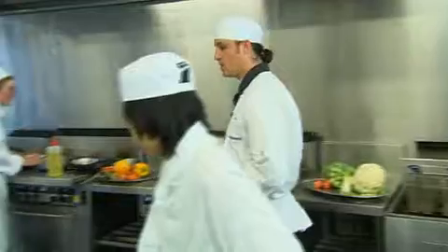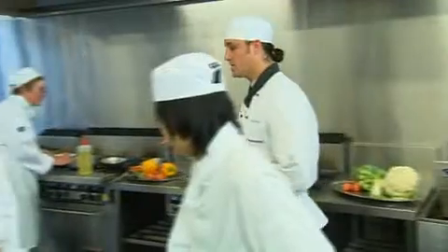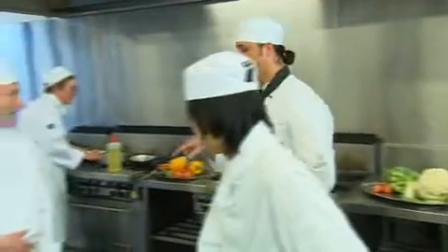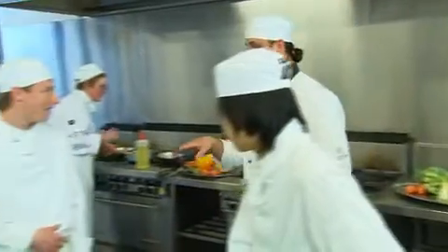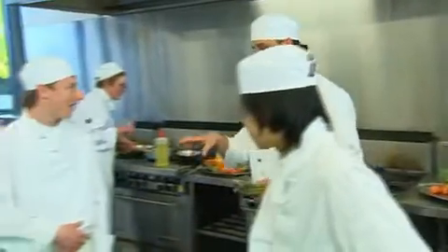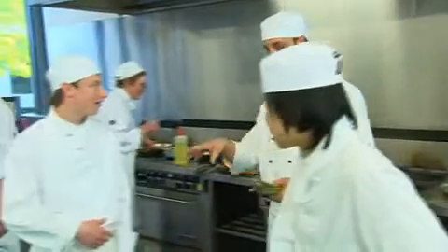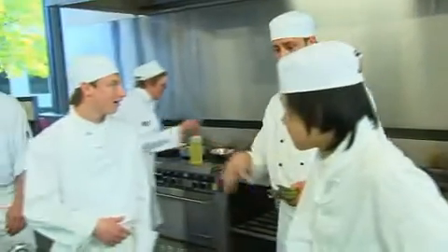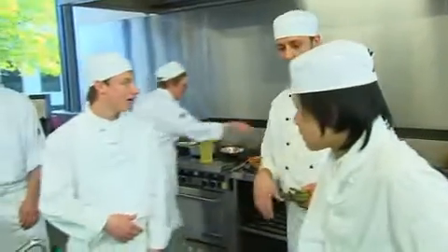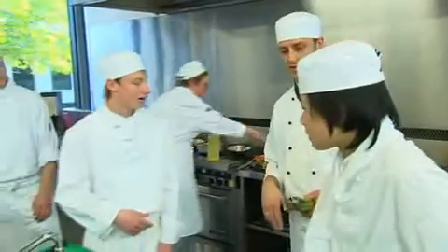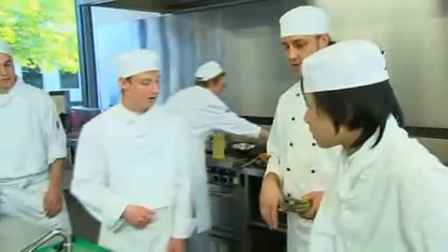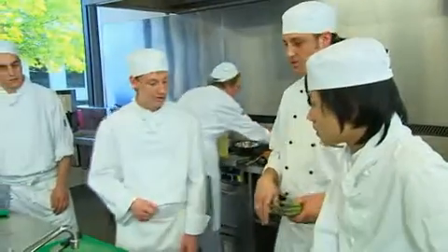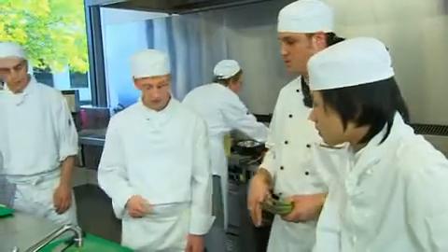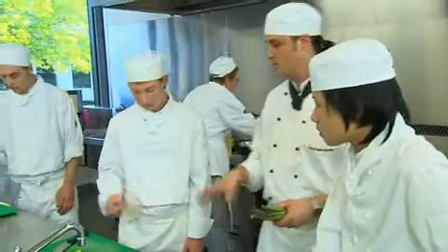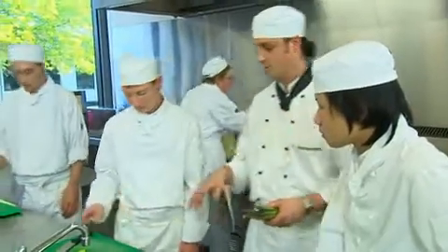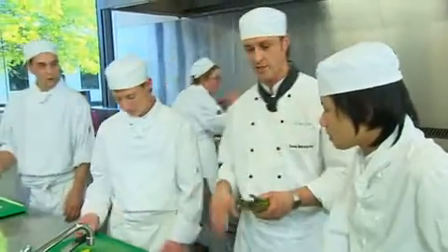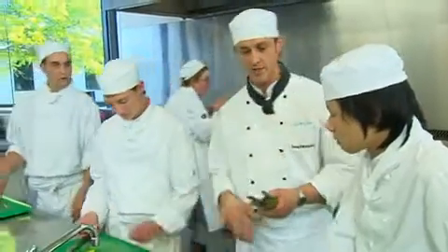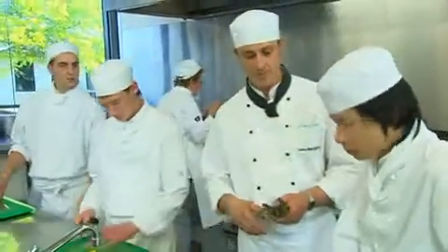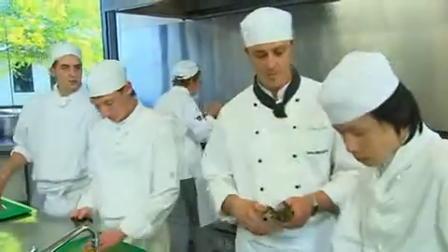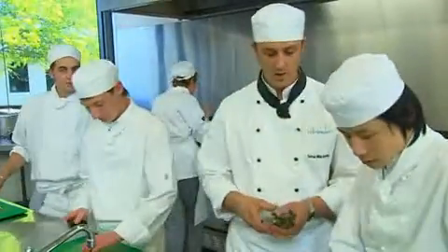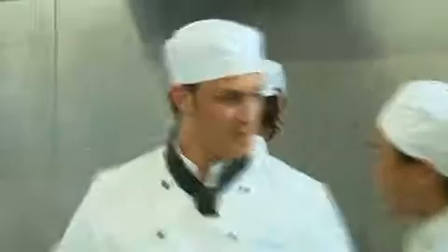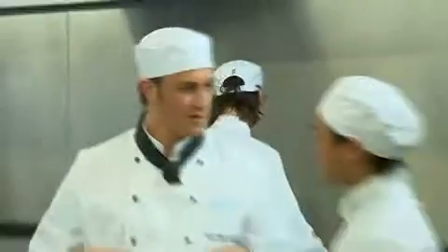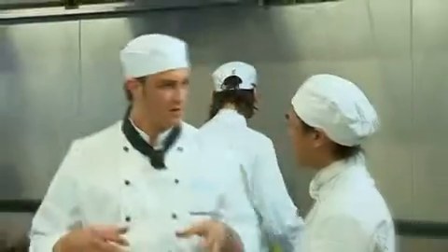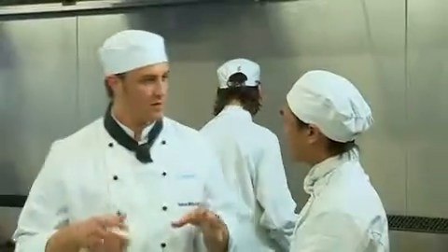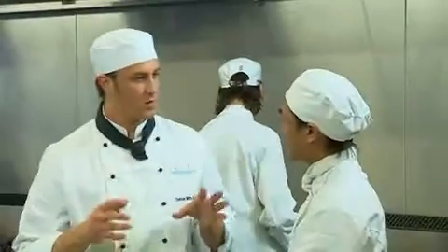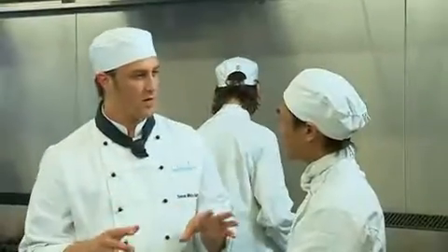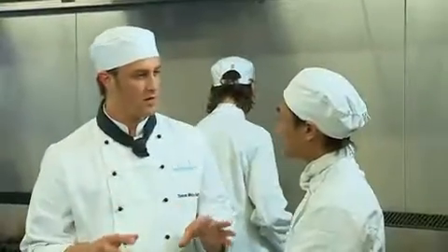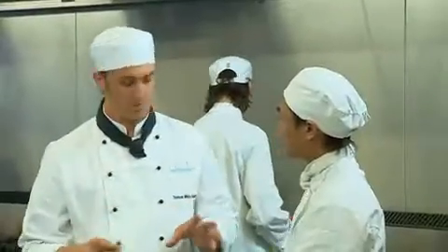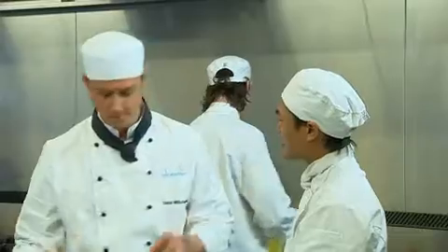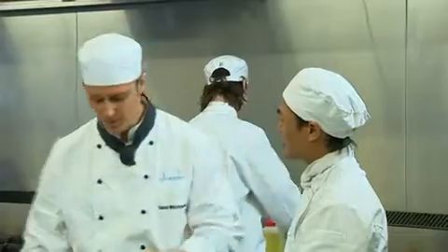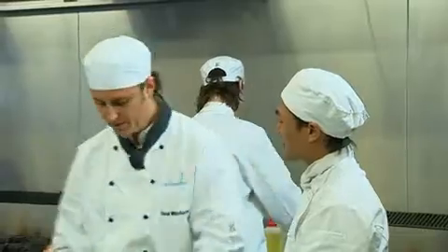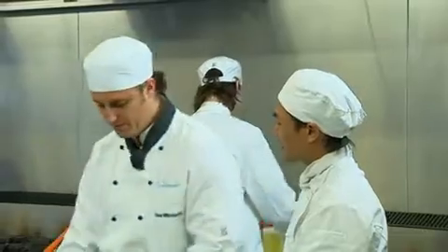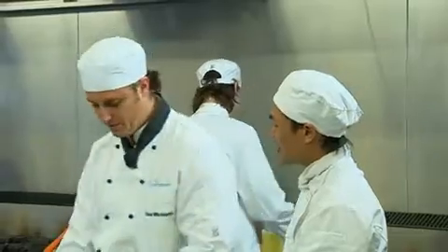With such experienced staff training you in the skills for industry, you'll really have the edge to kickstart your career.